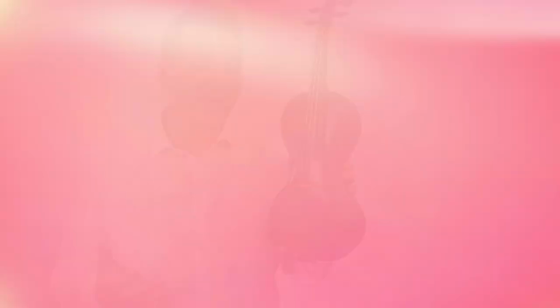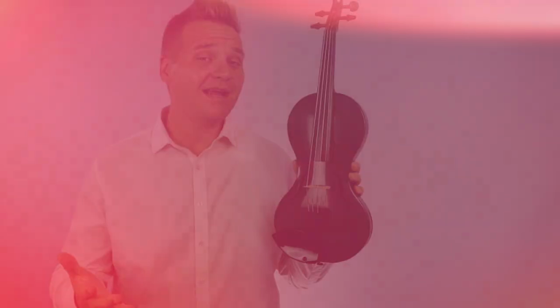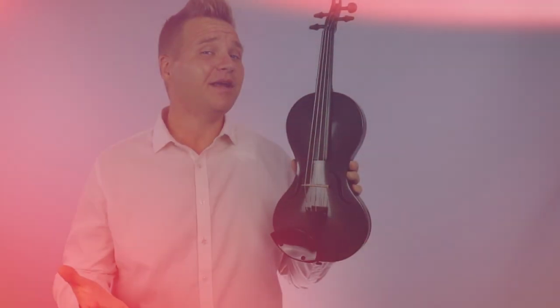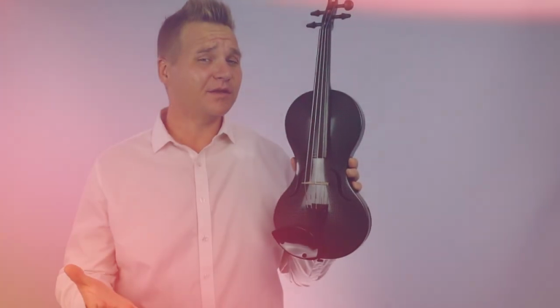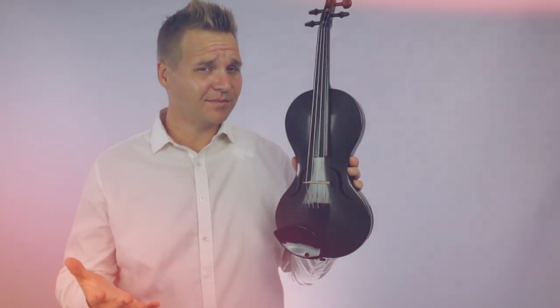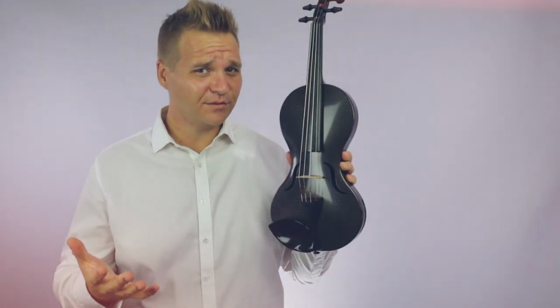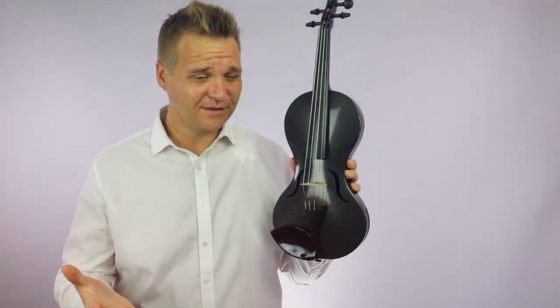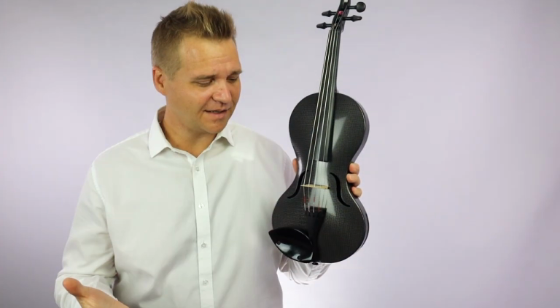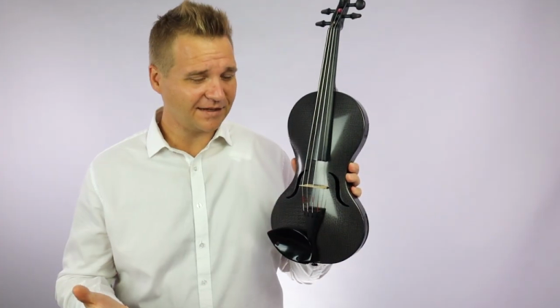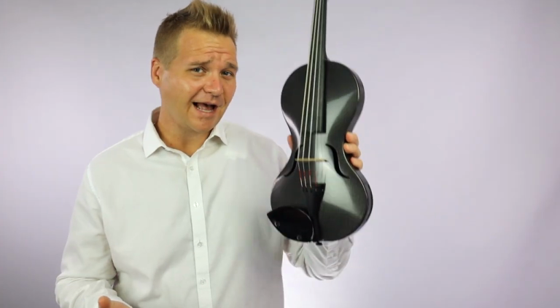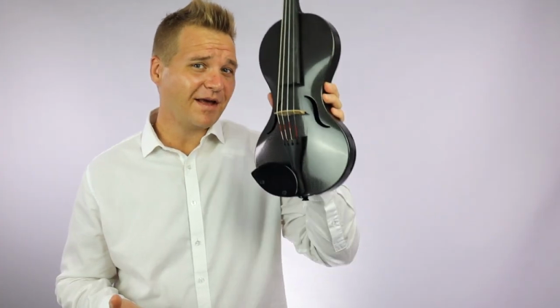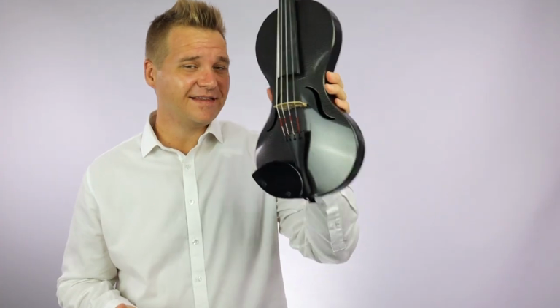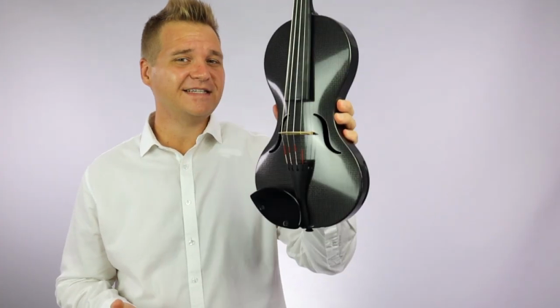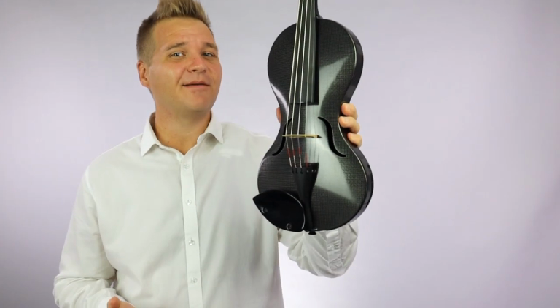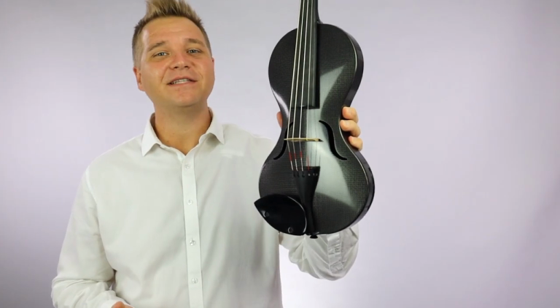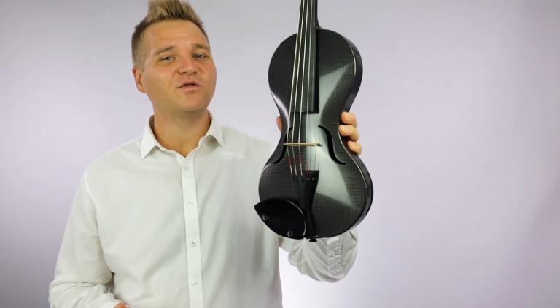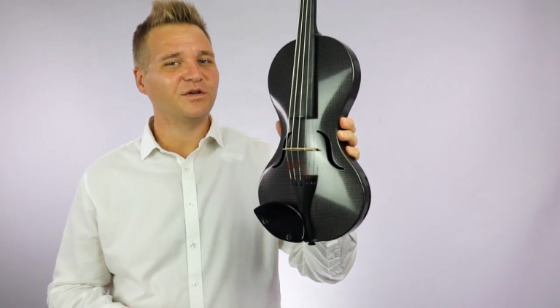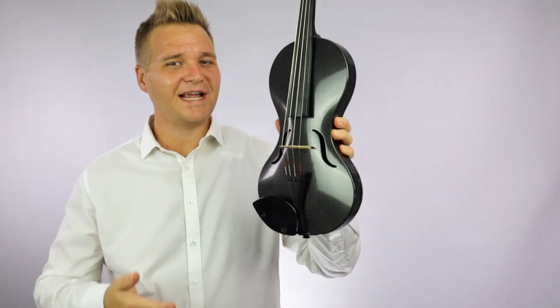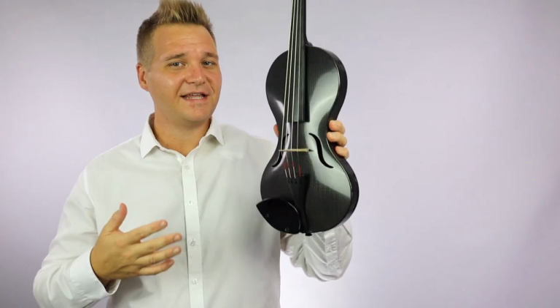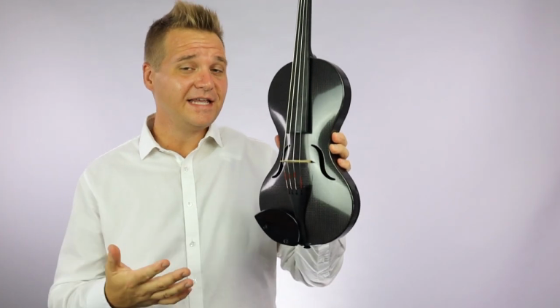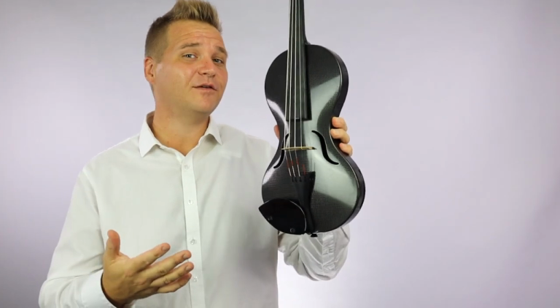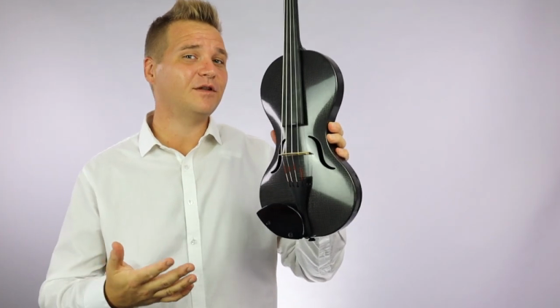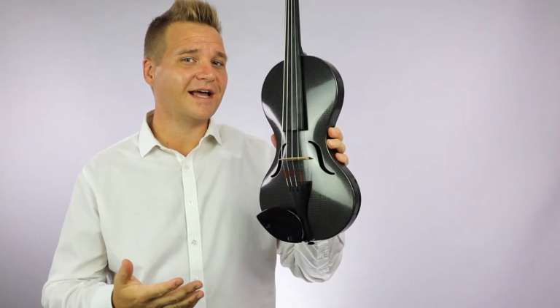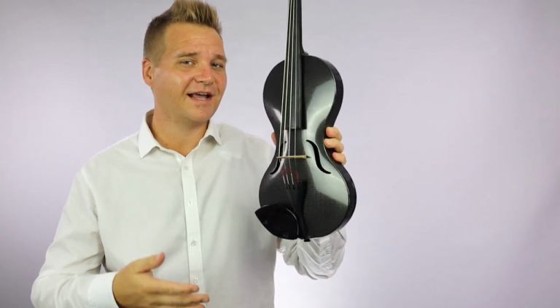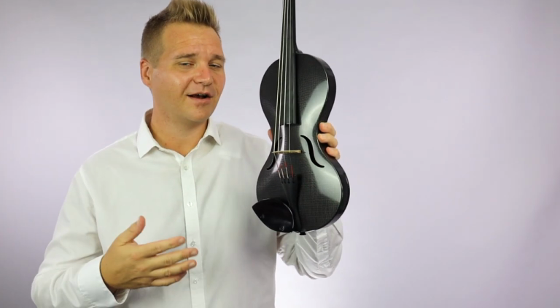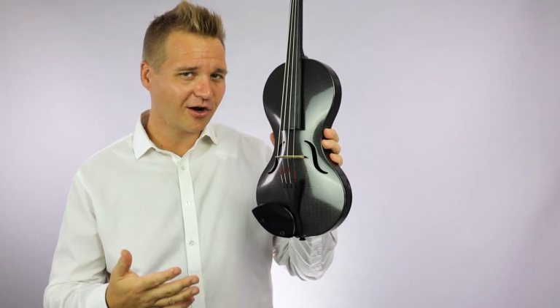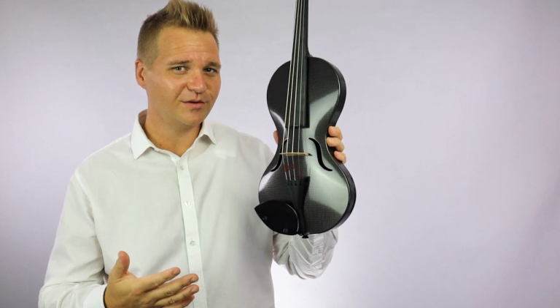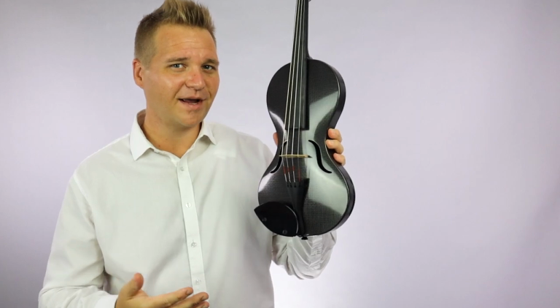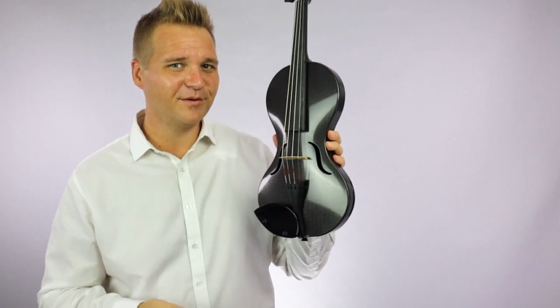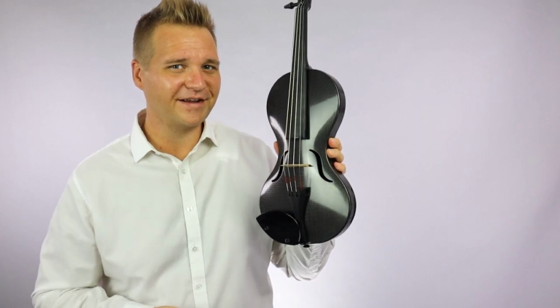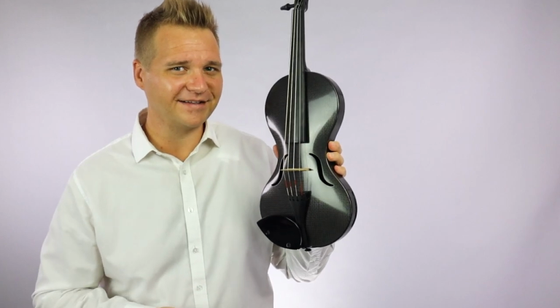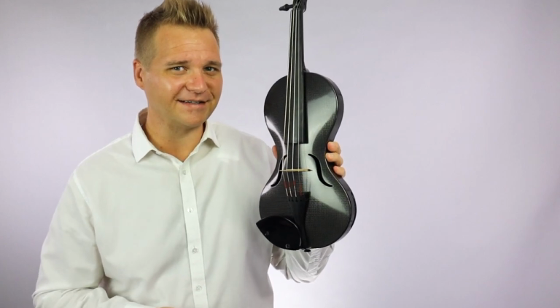Hi, I'm Michael LeGiblin with FiddlerShop.com and this is the Mezzo Forte Evo Line Carbon Fiber Violin.